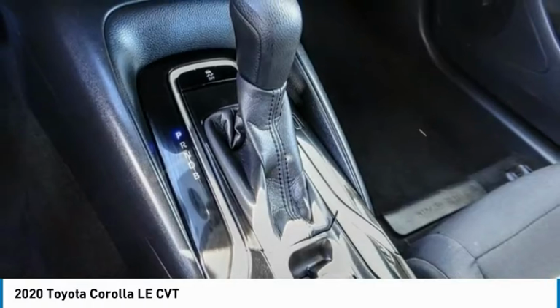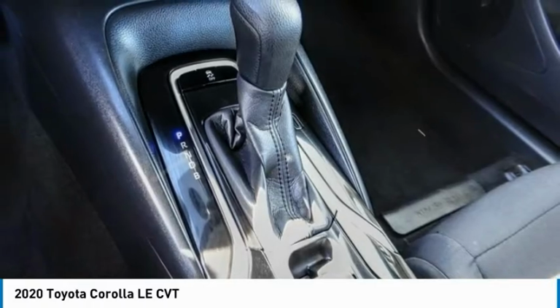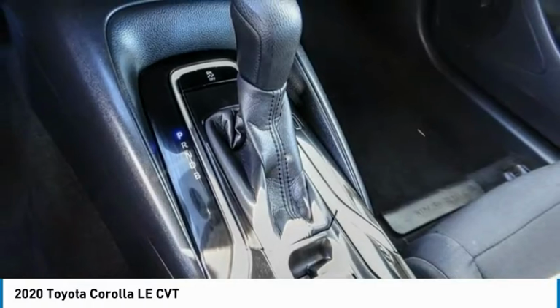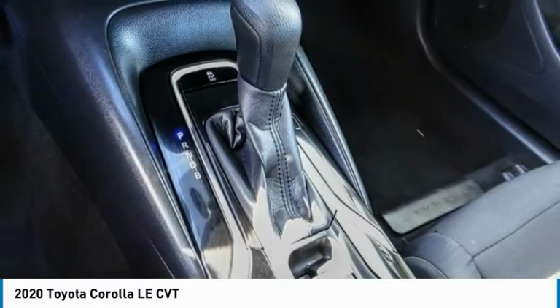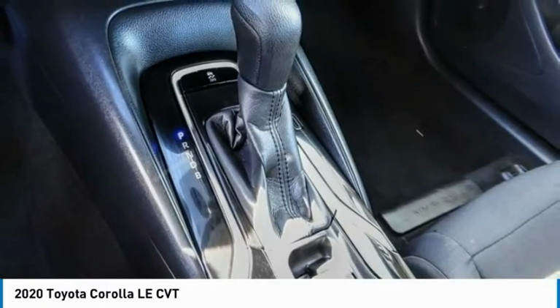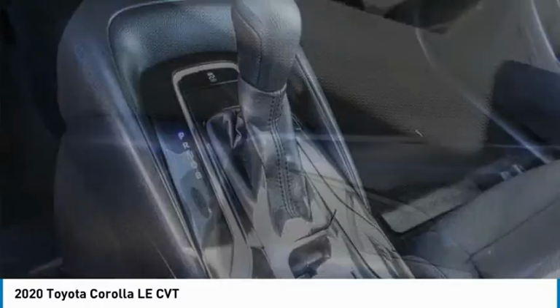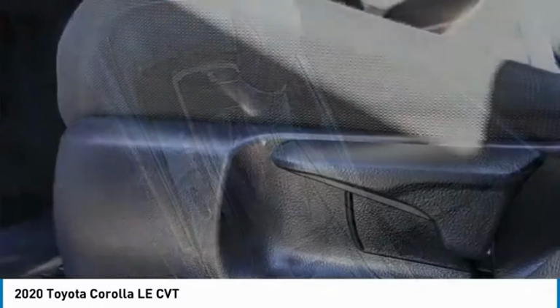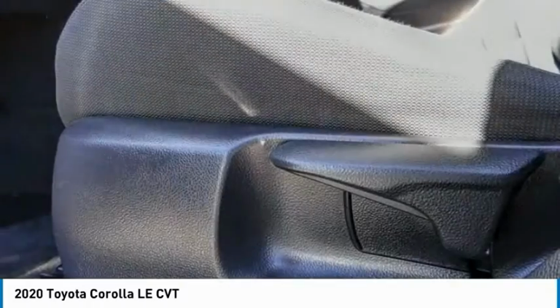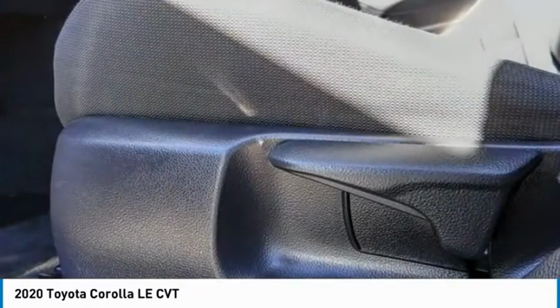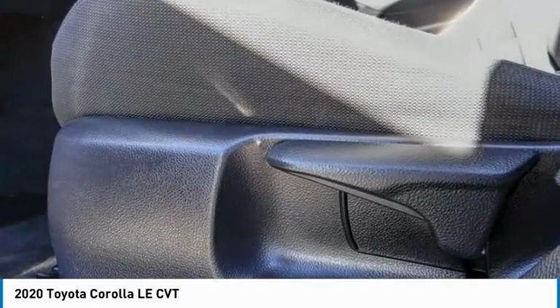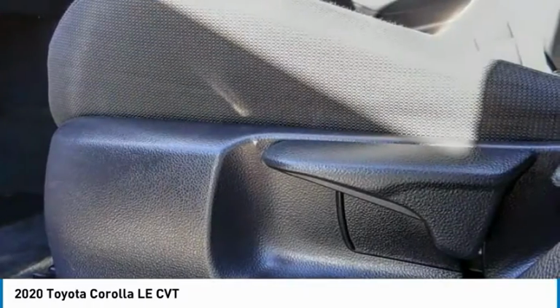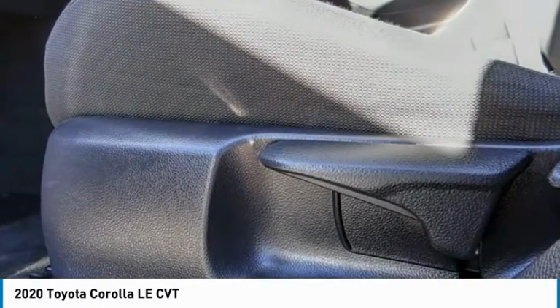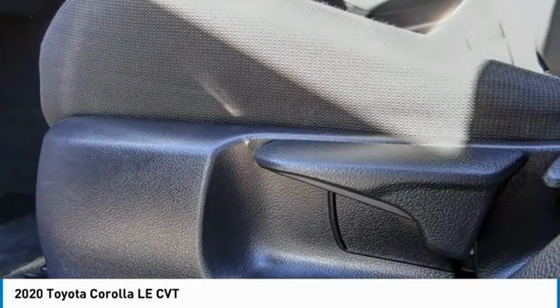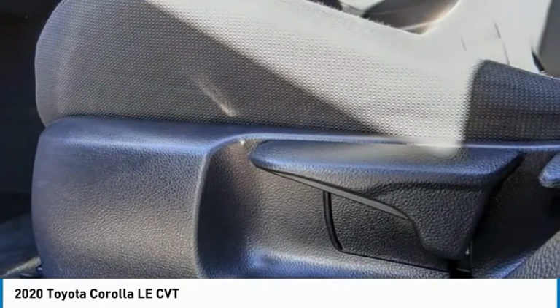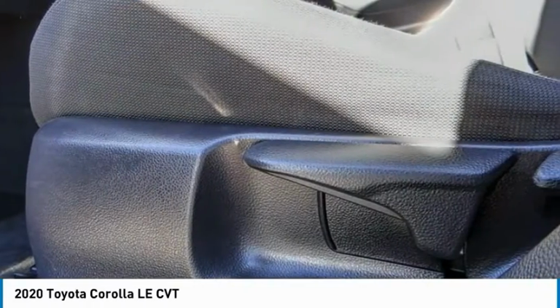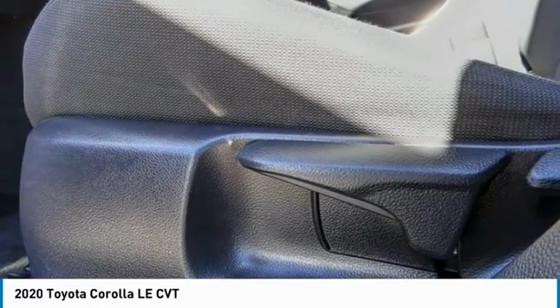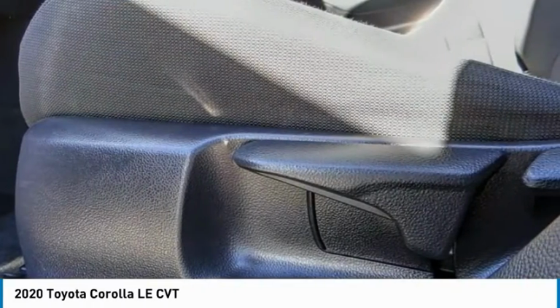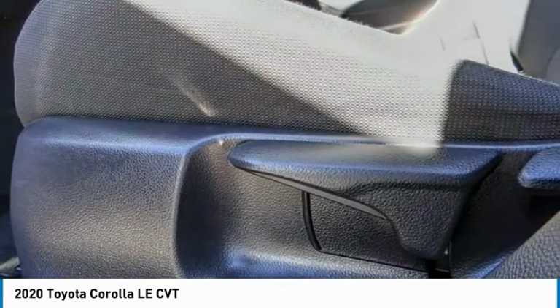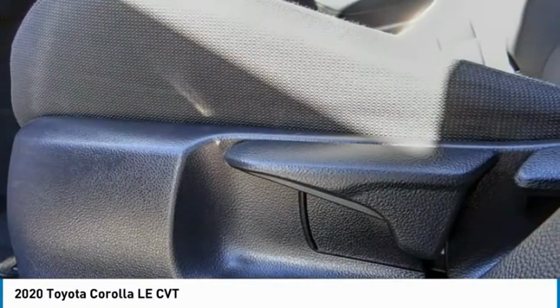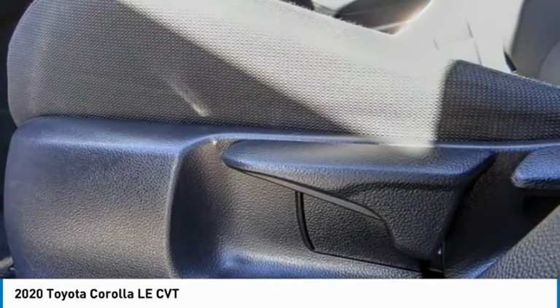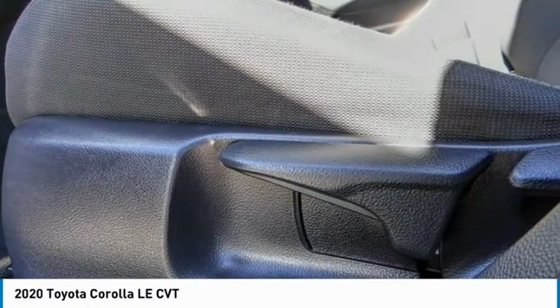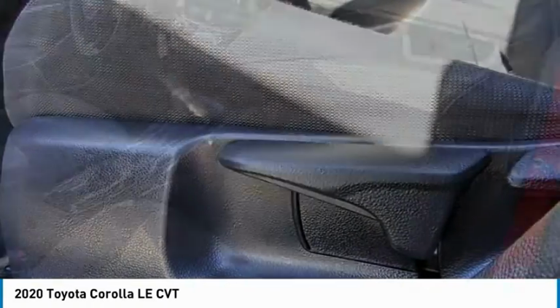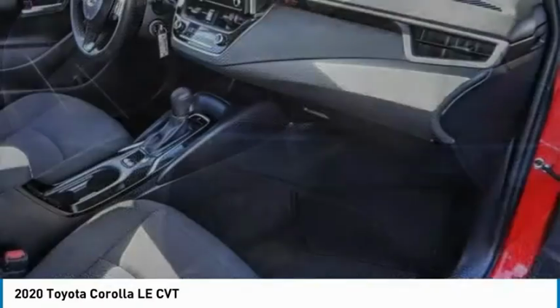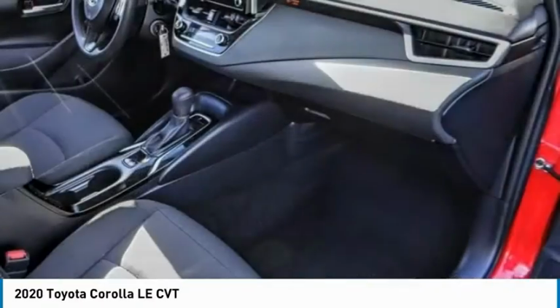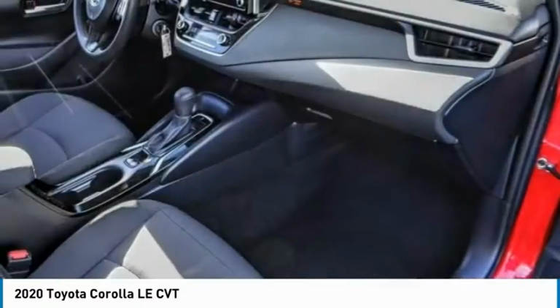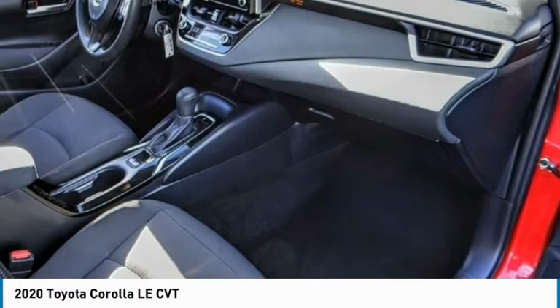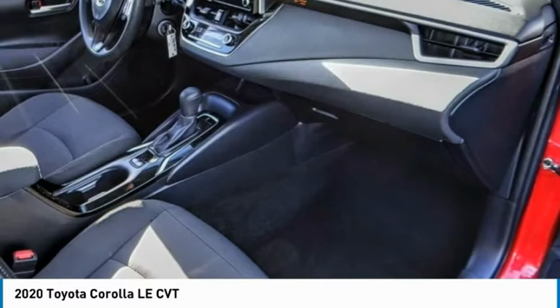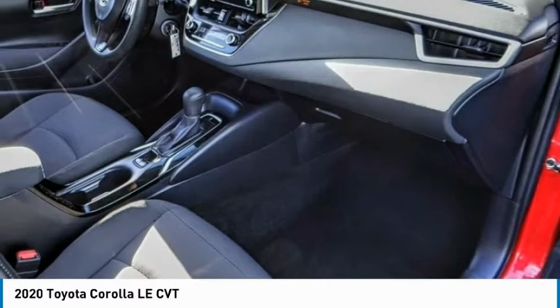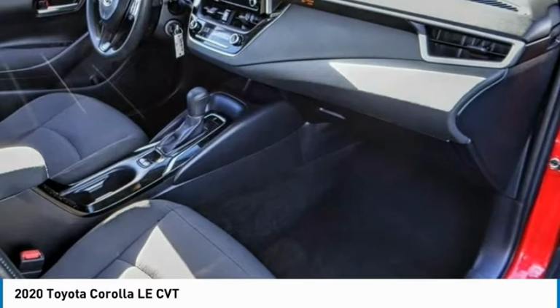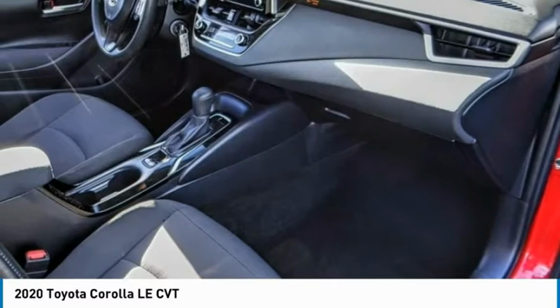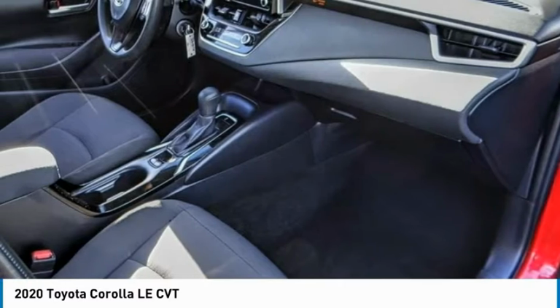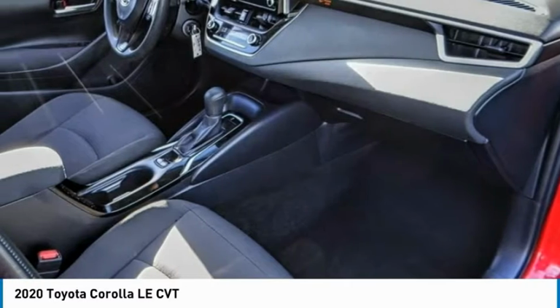trip computer. If you like it online, you'll love it in your driveway. Take it for a spin today.